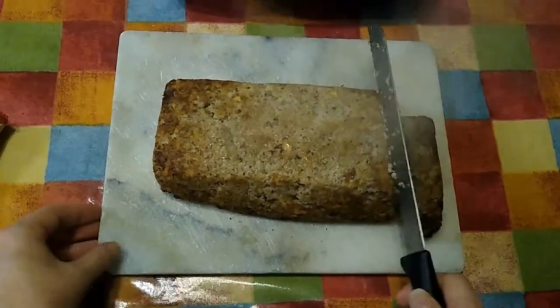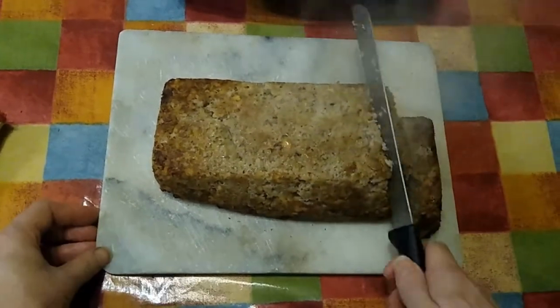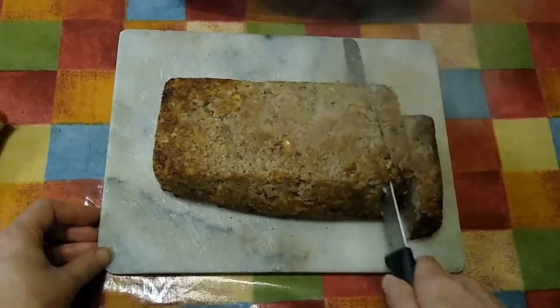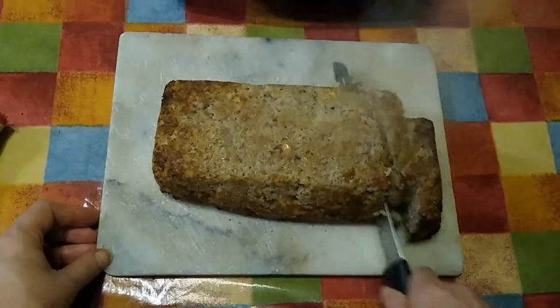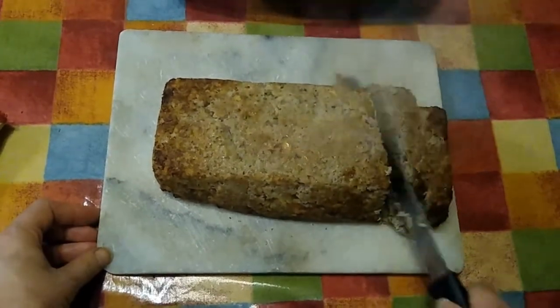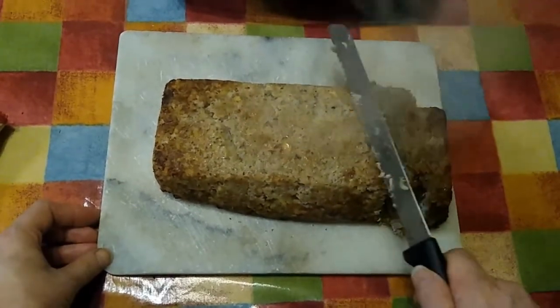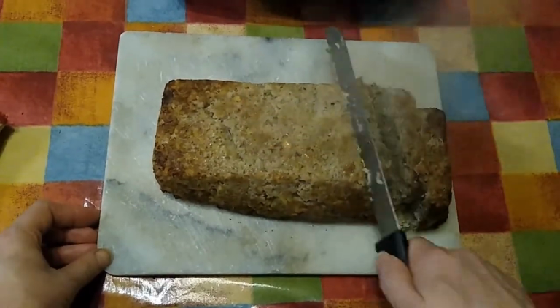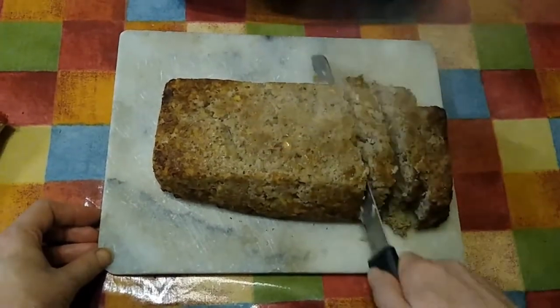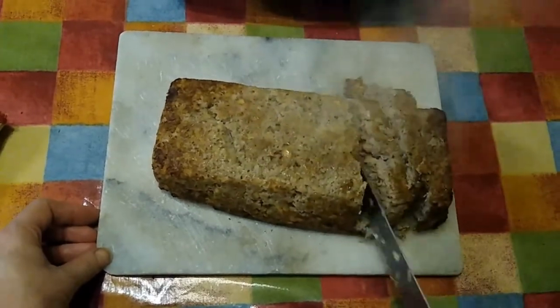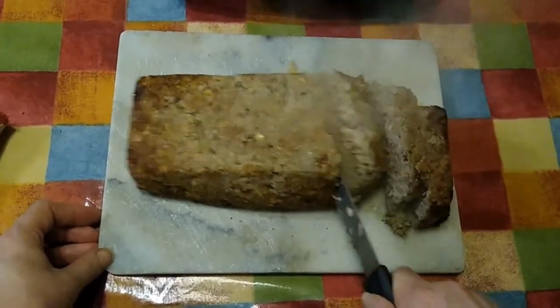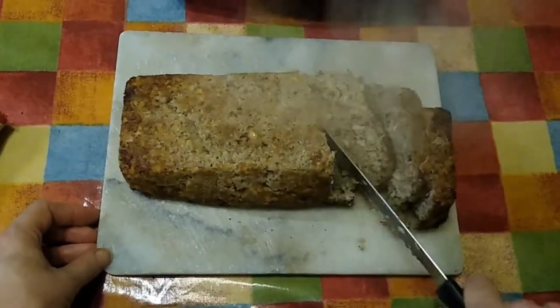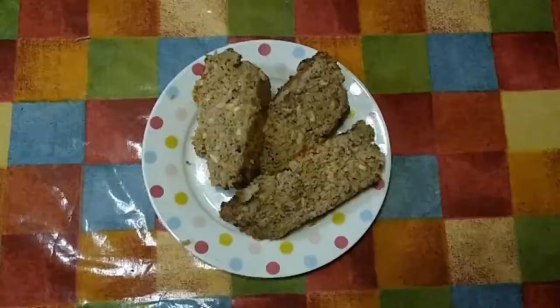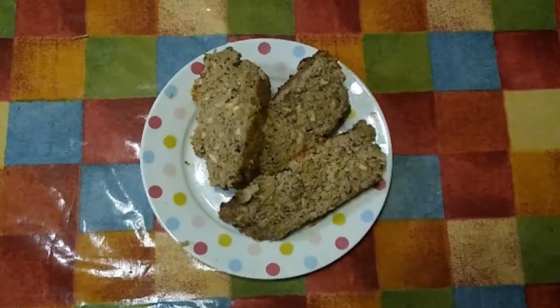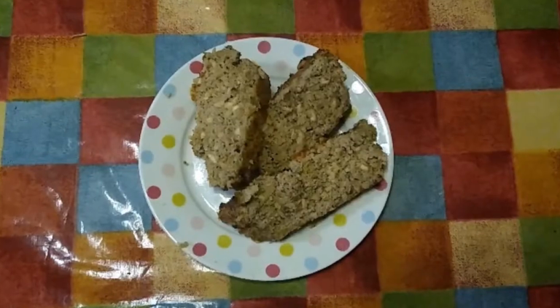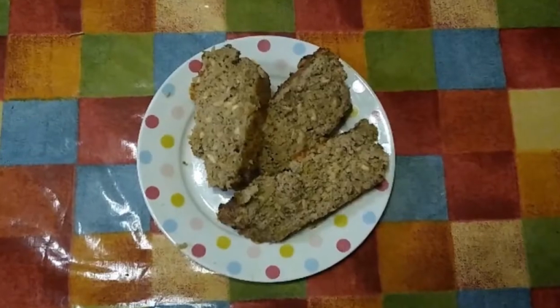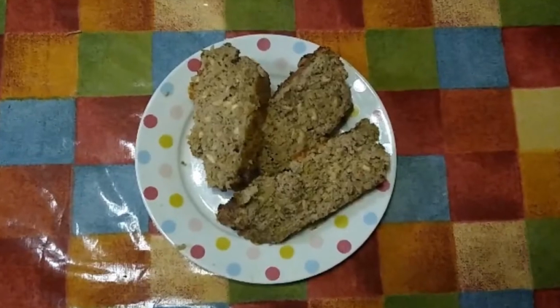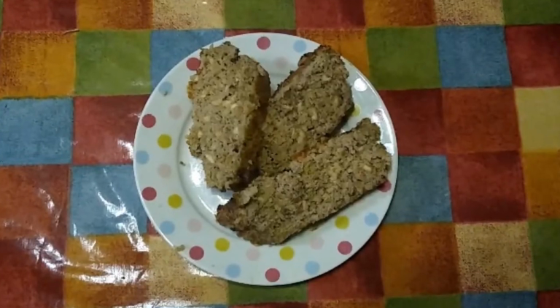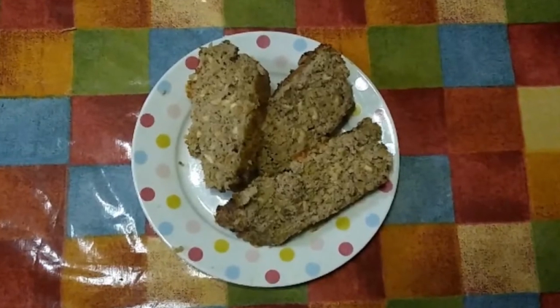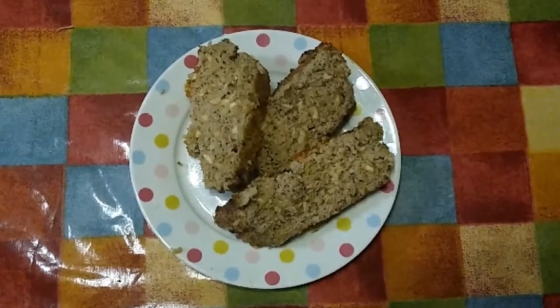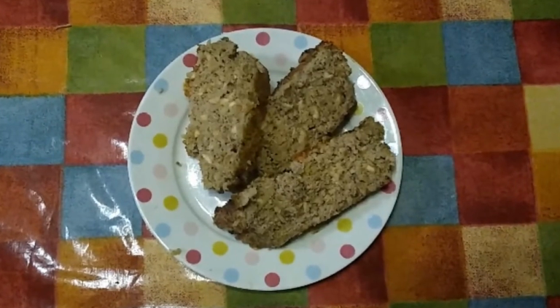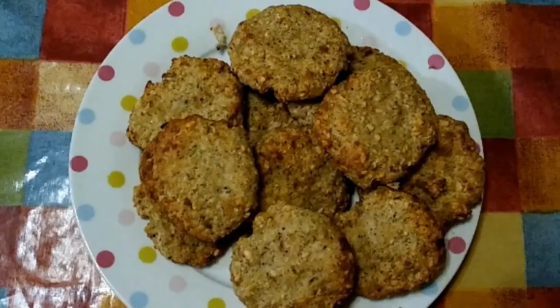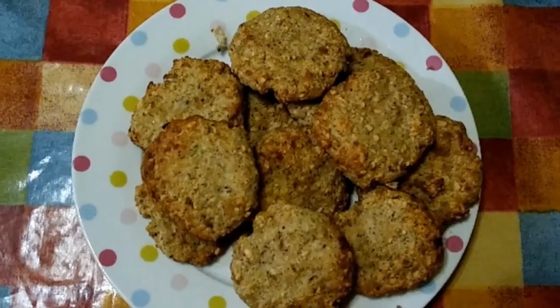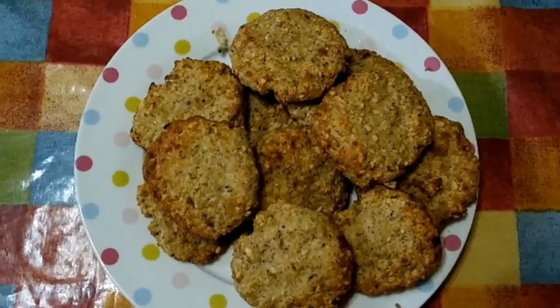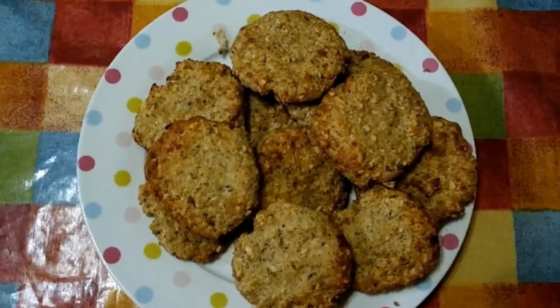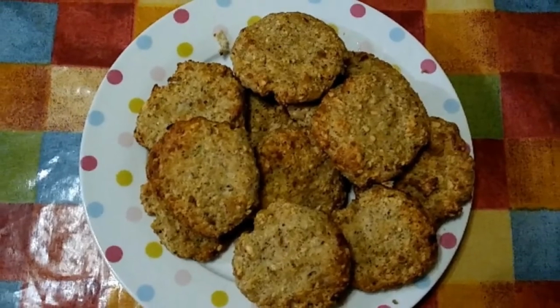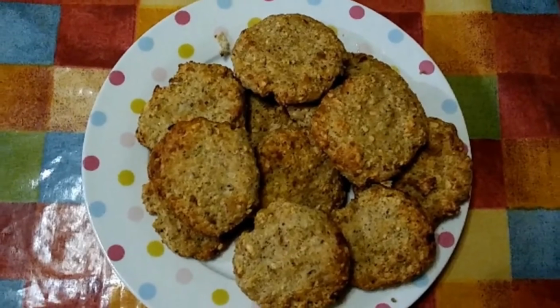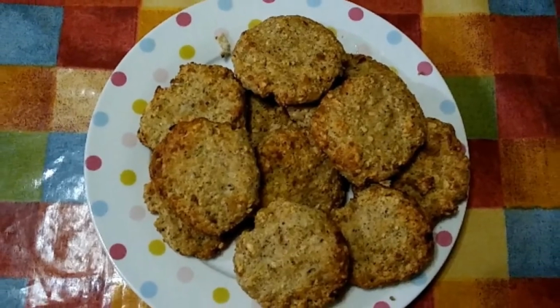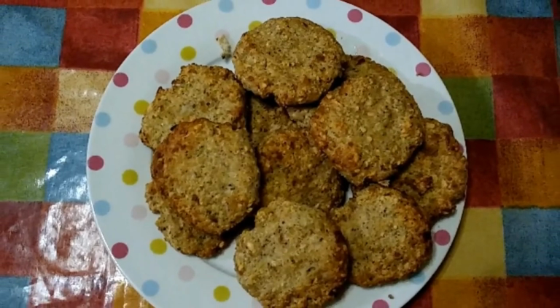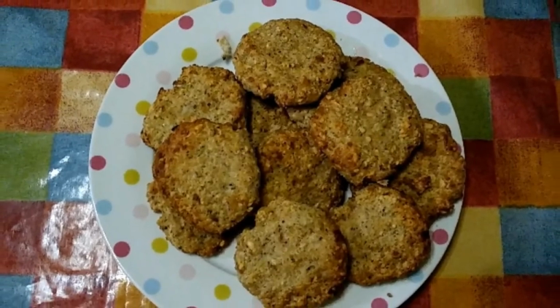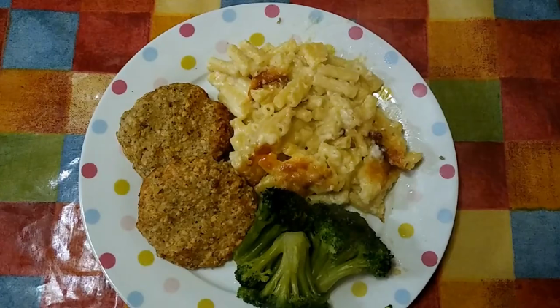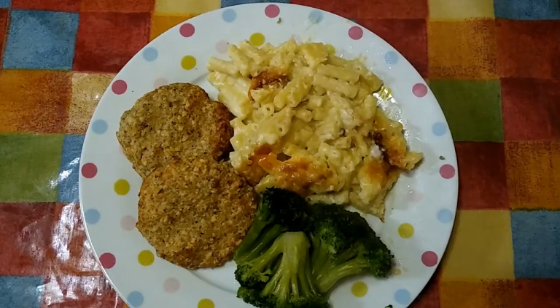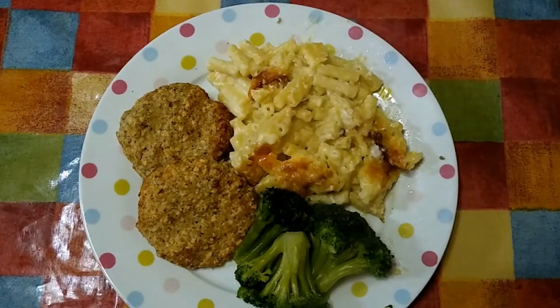This is especially yummy as a roast with potatoes, veg and gravy, and cold leftovers make great sandwiches the next day.